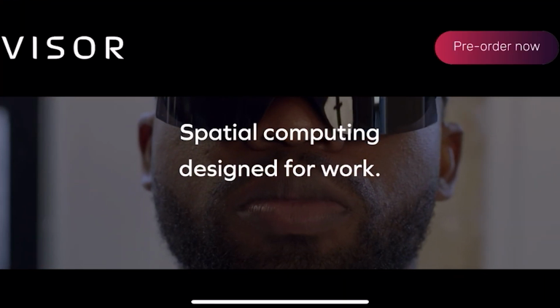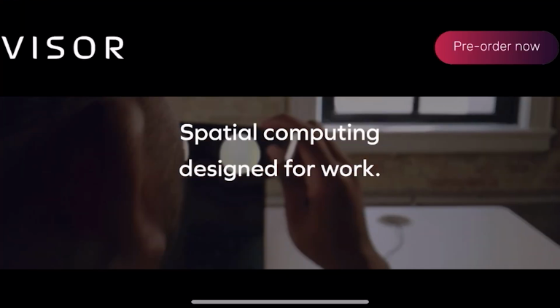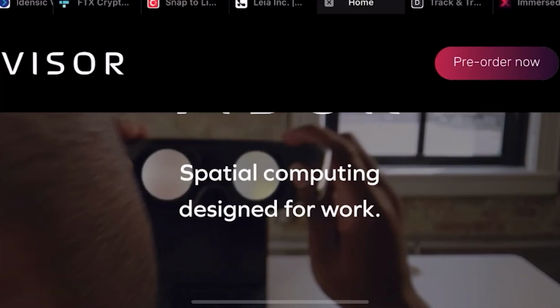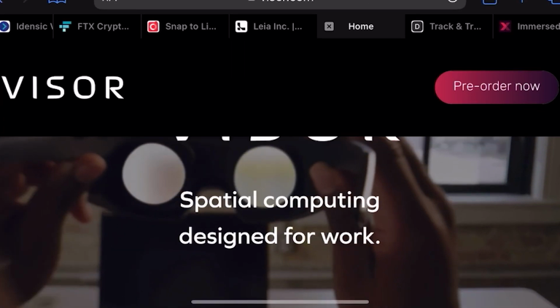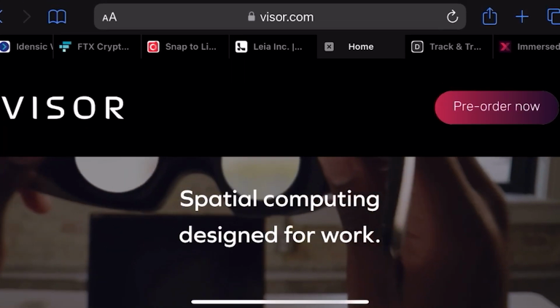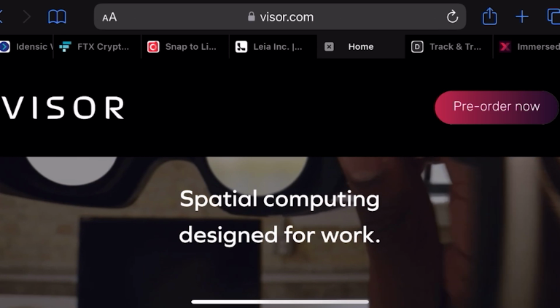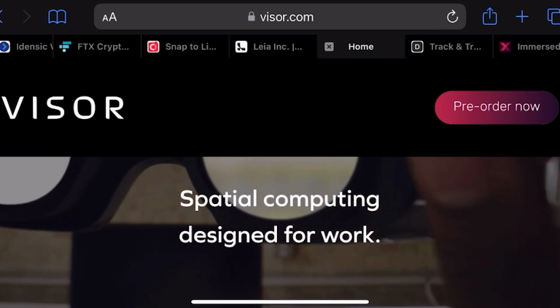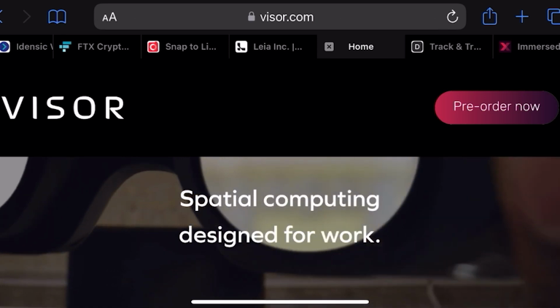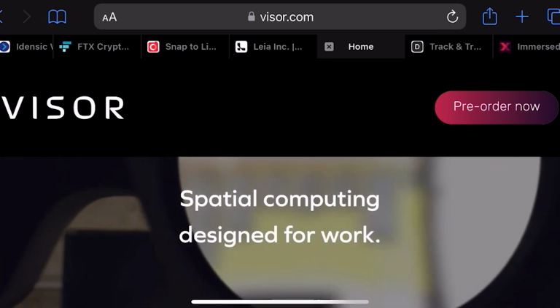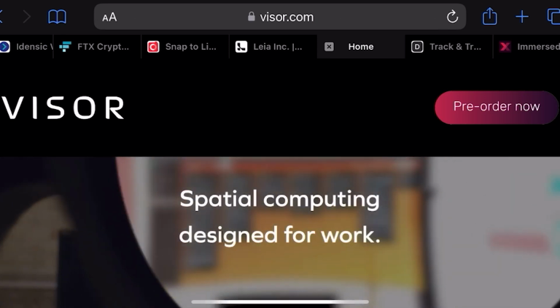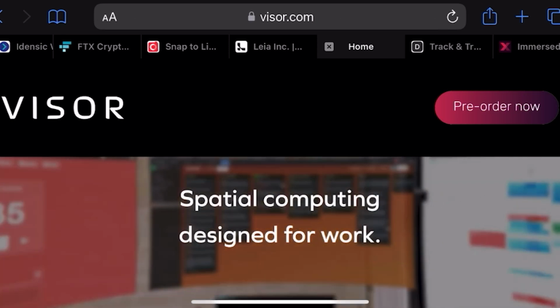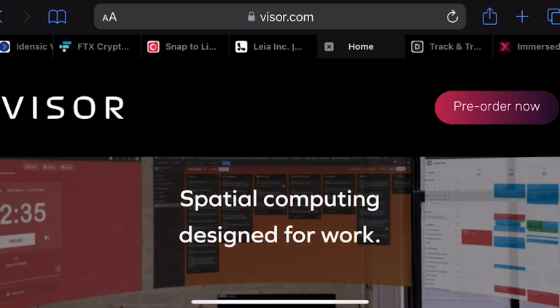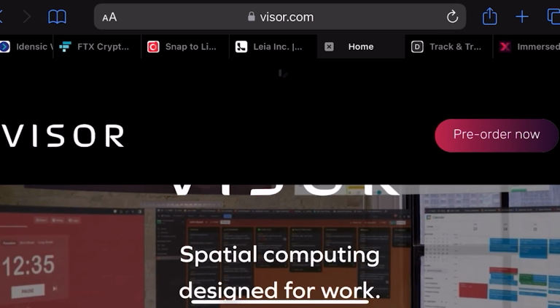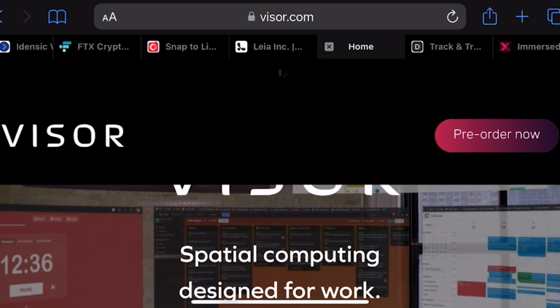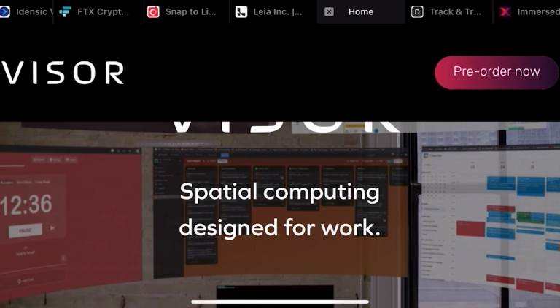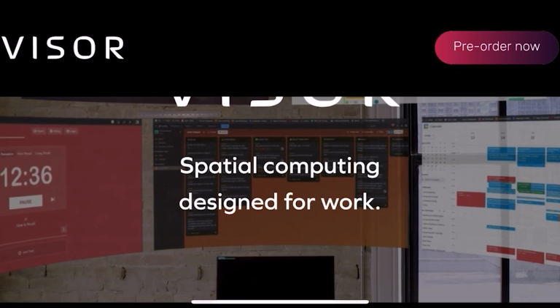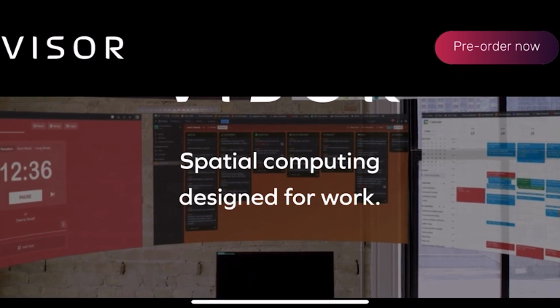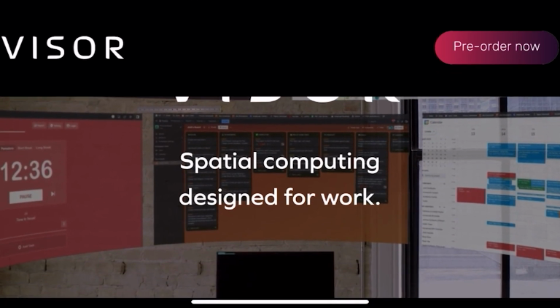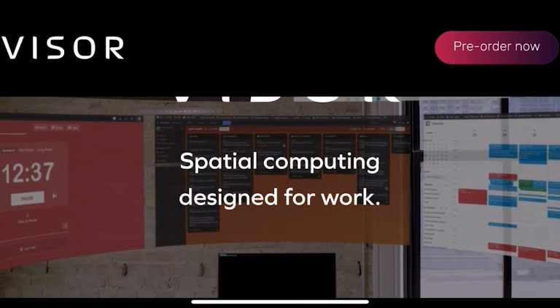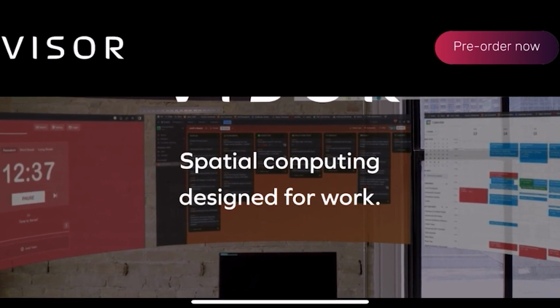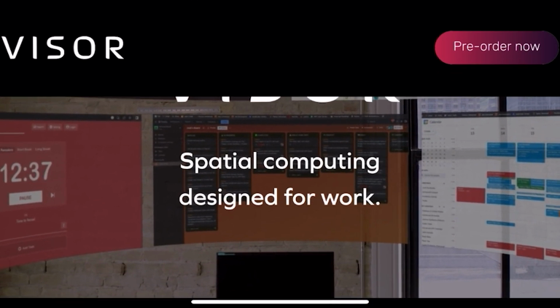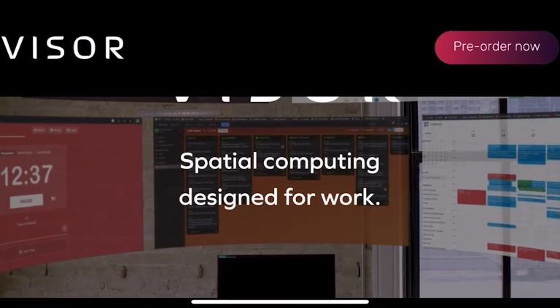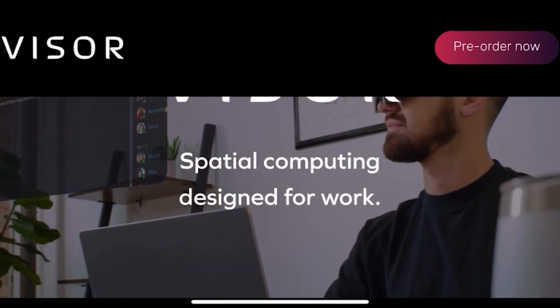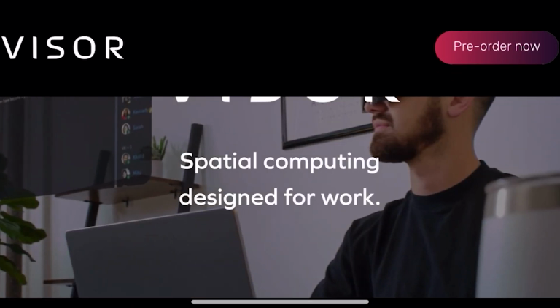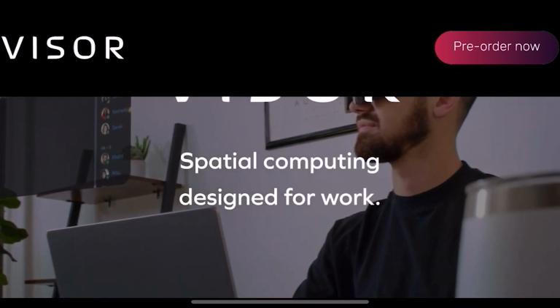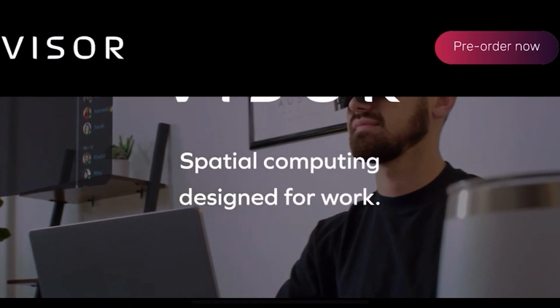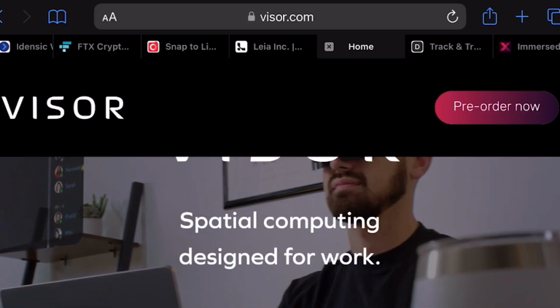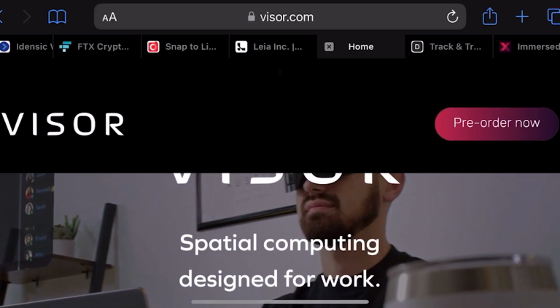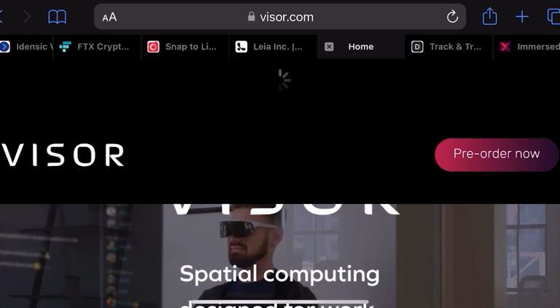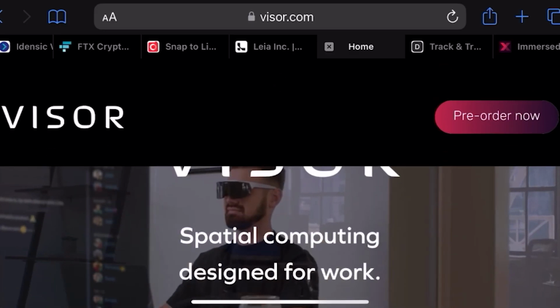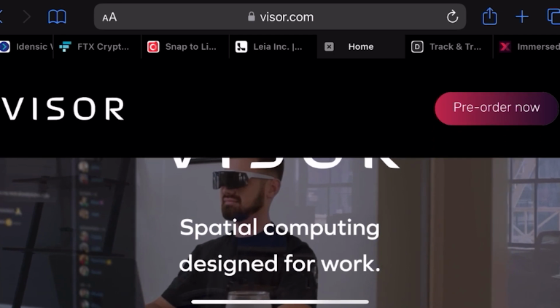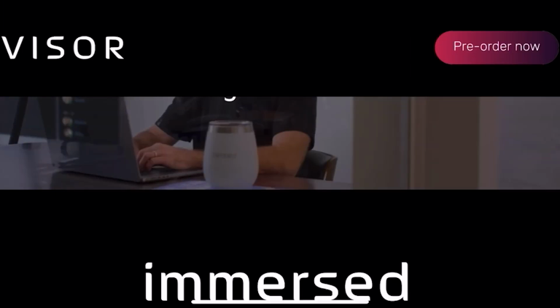So this is the website — here is some footage, and it does look very, very cool.